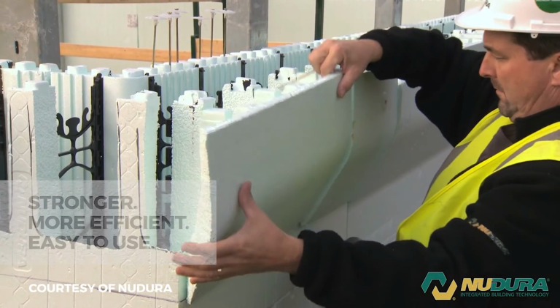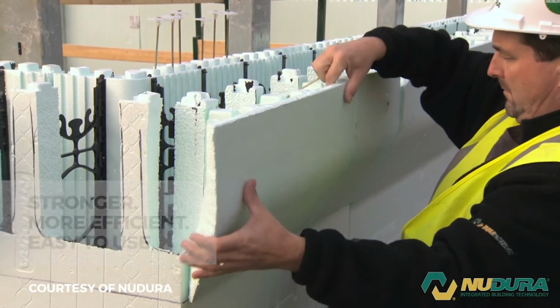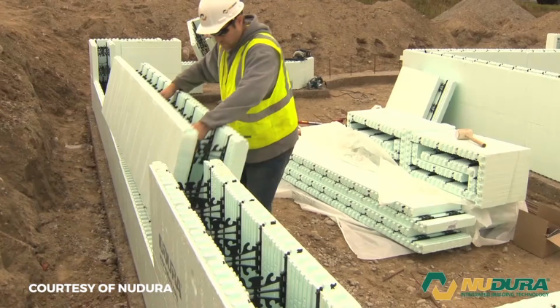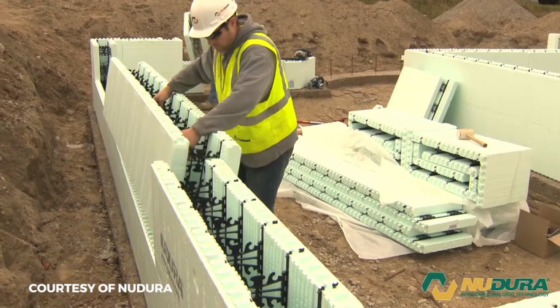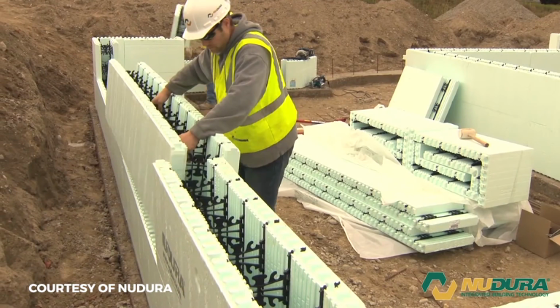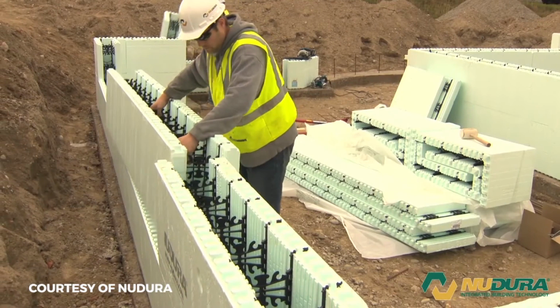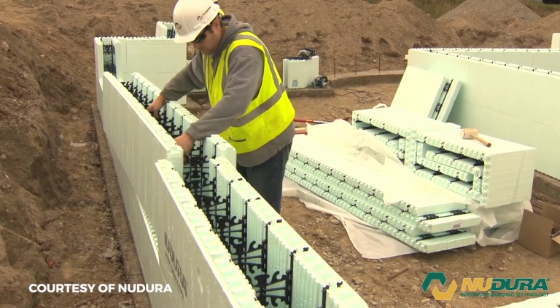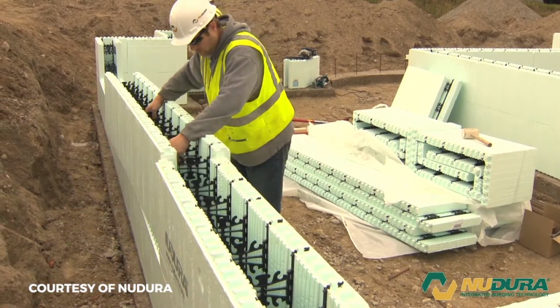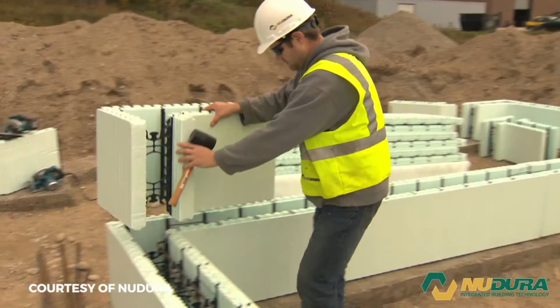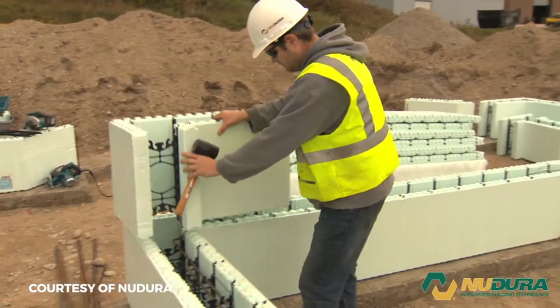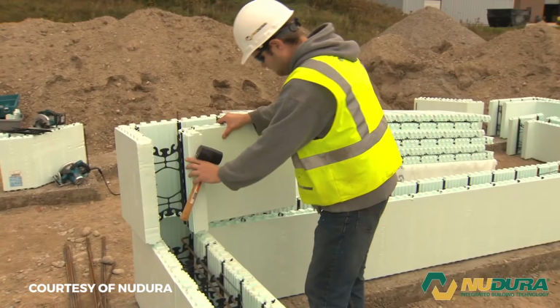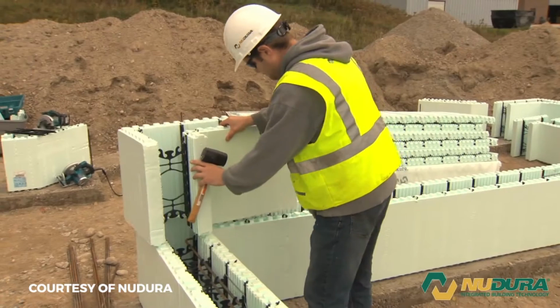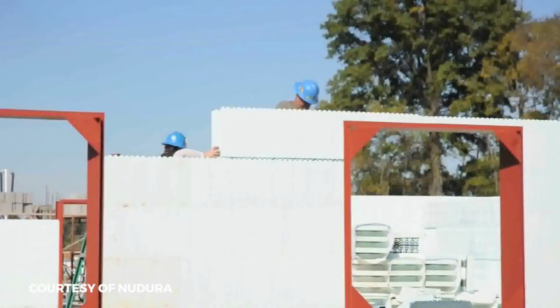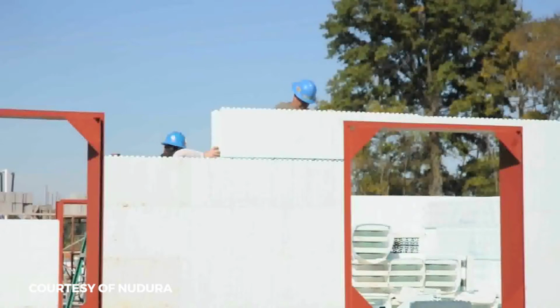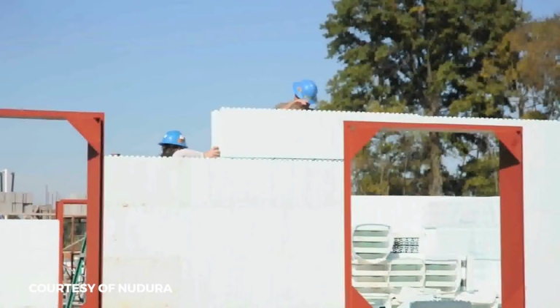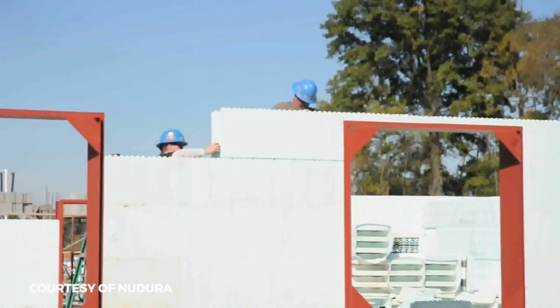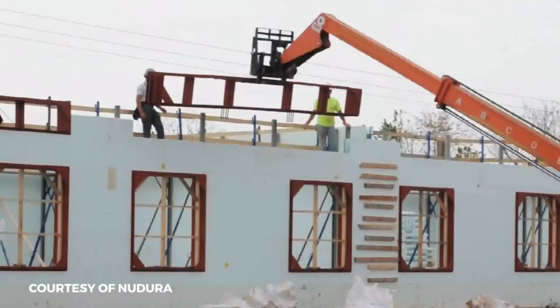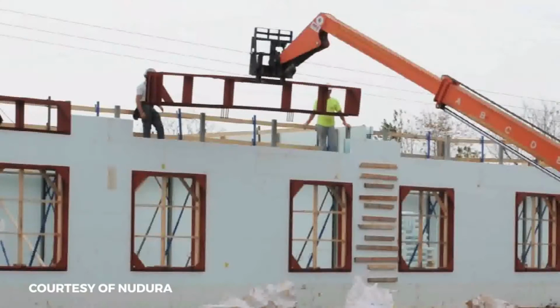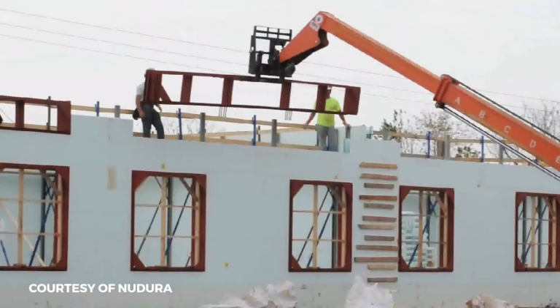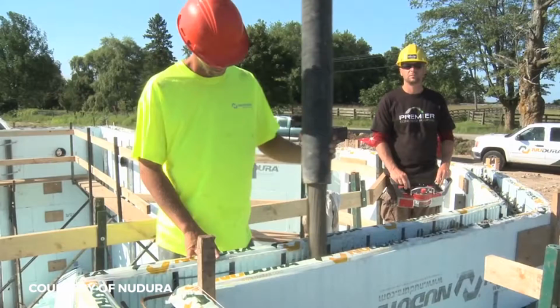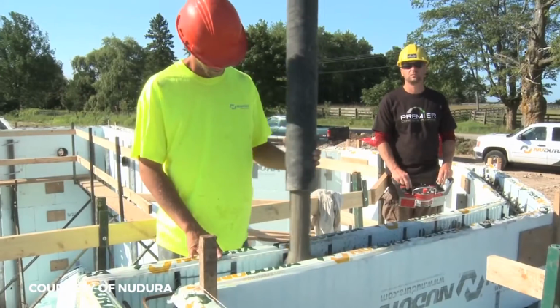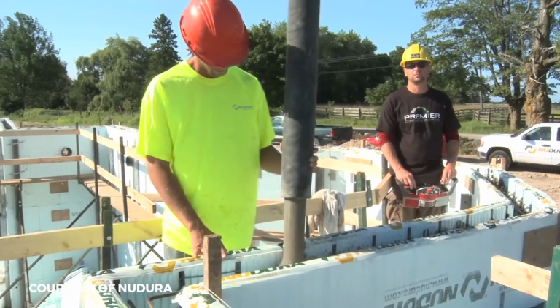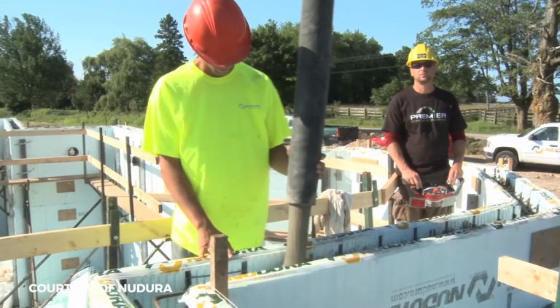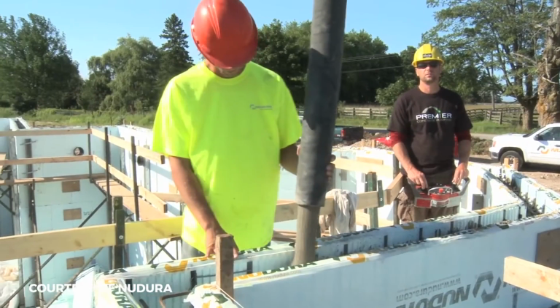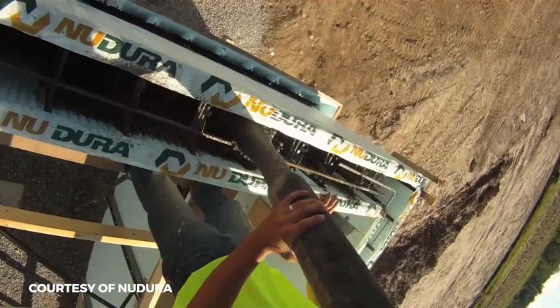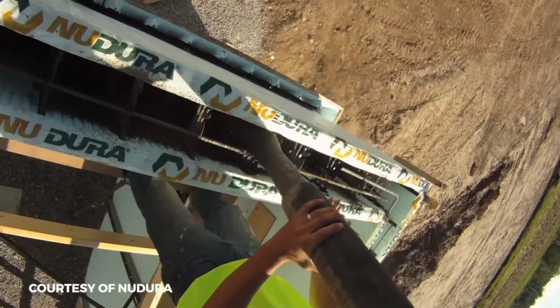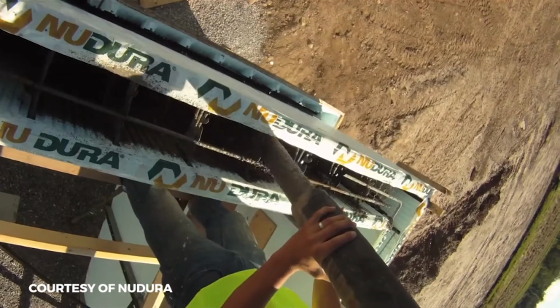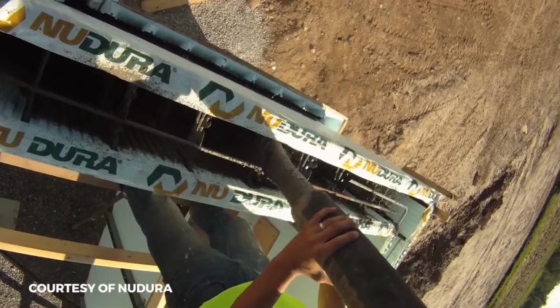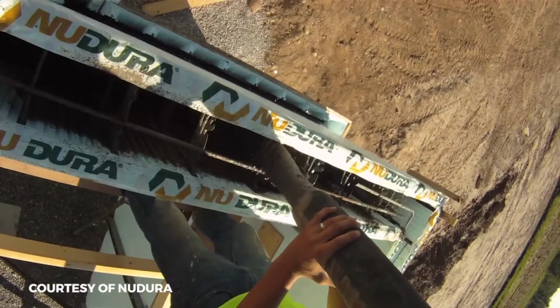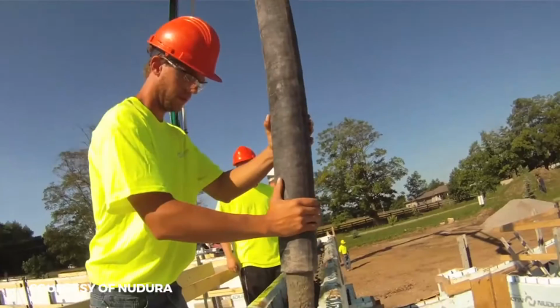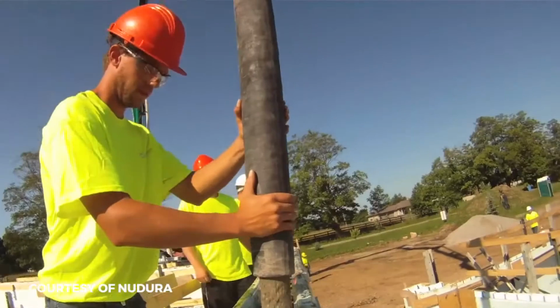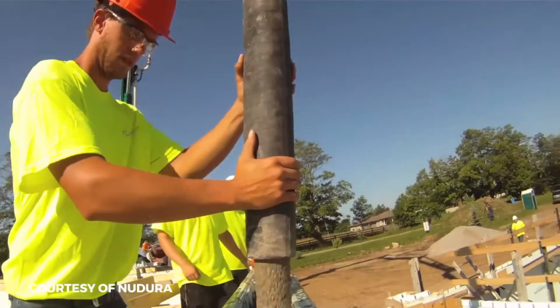You're able to just stack the block, frame it, and then pour the concrete — you're twice as fast as a wood wall.